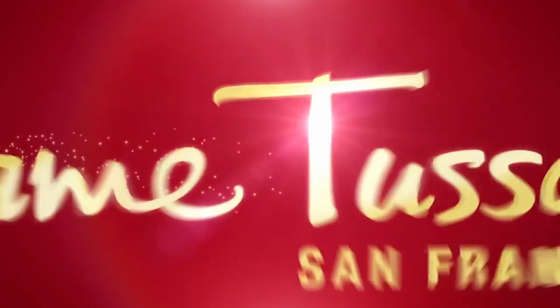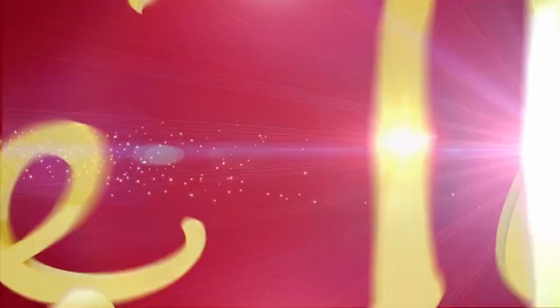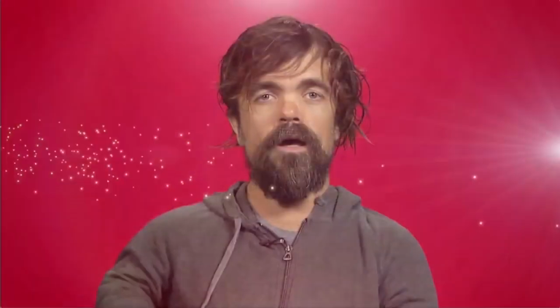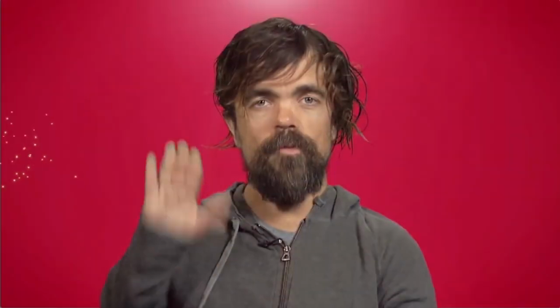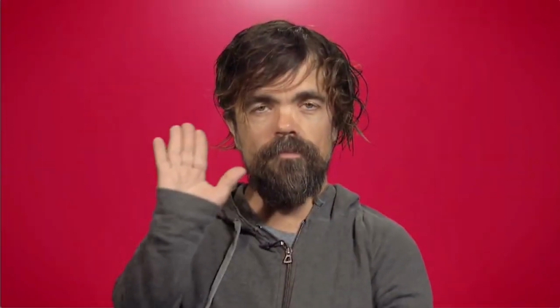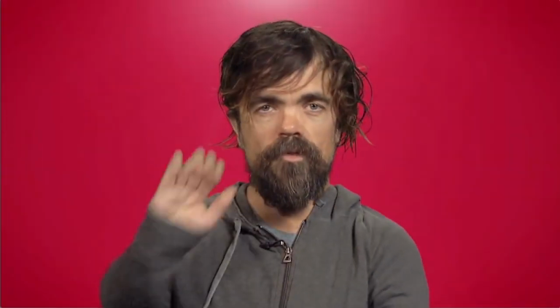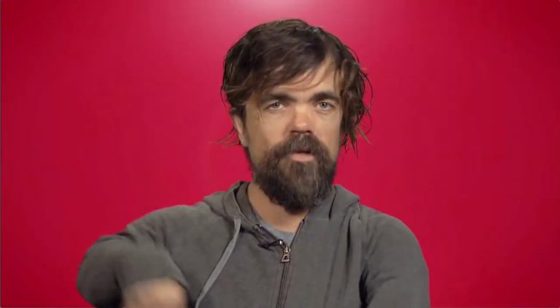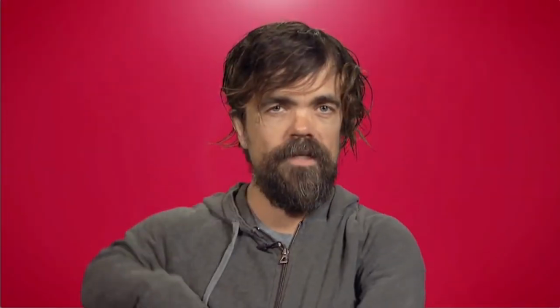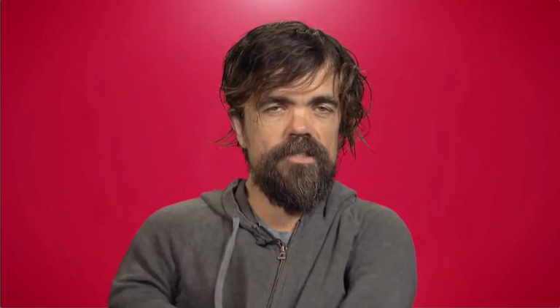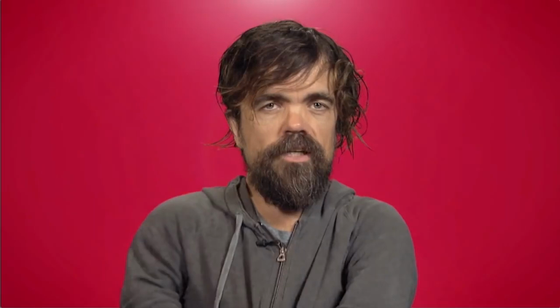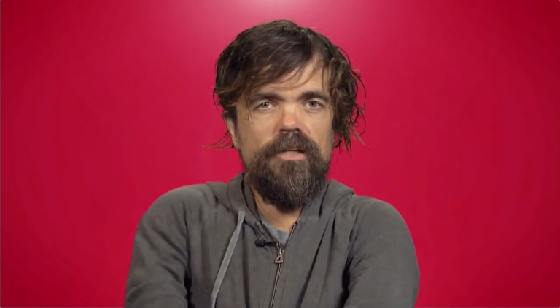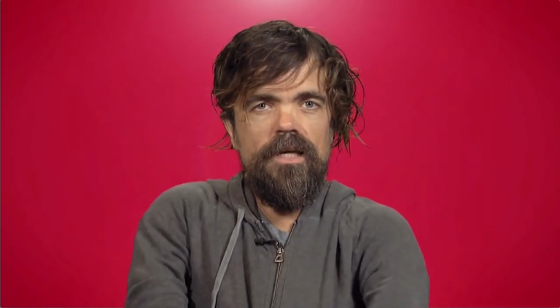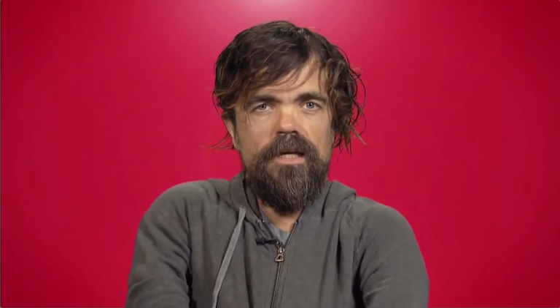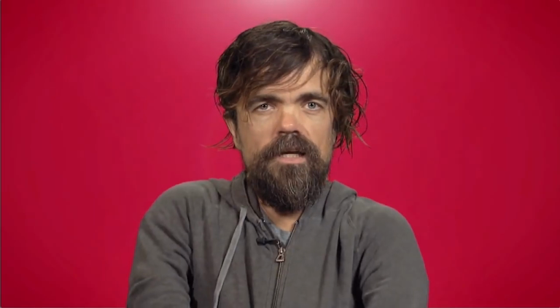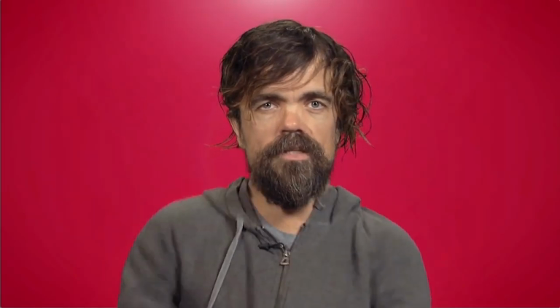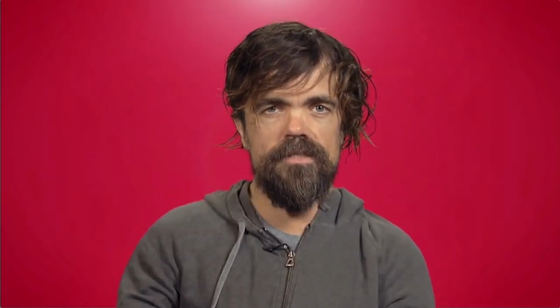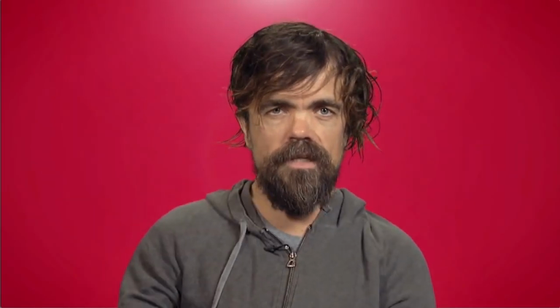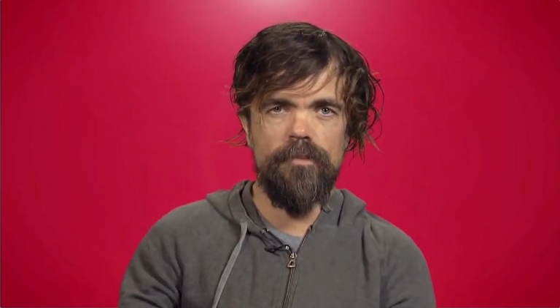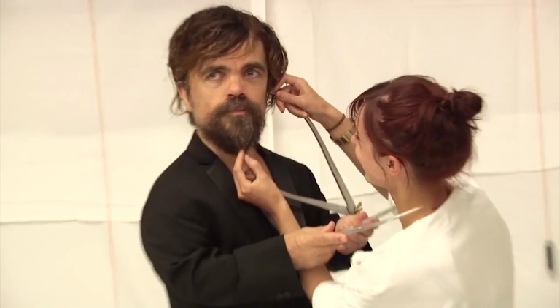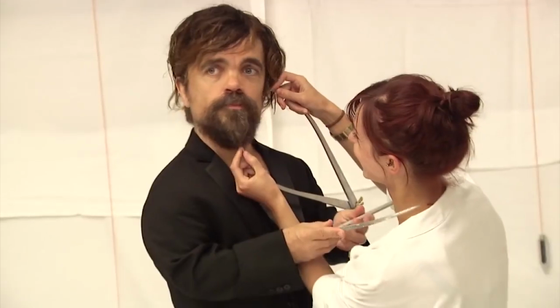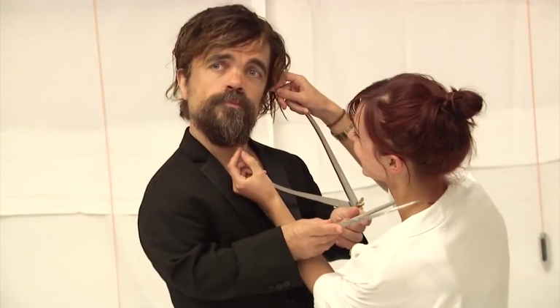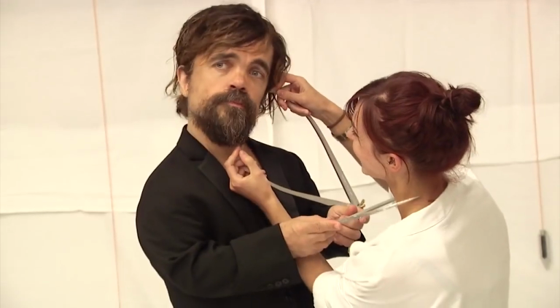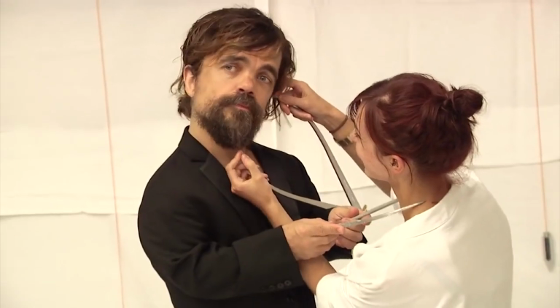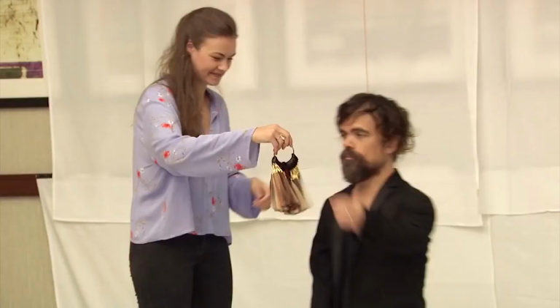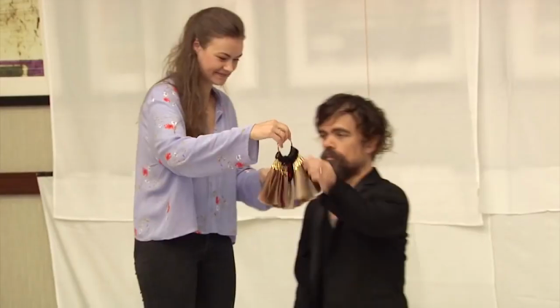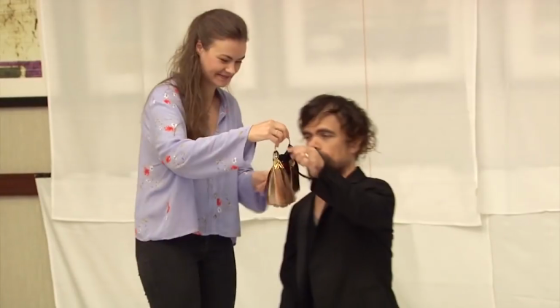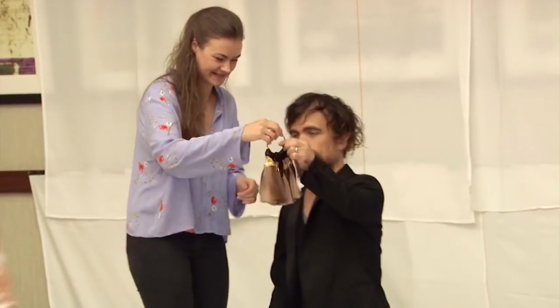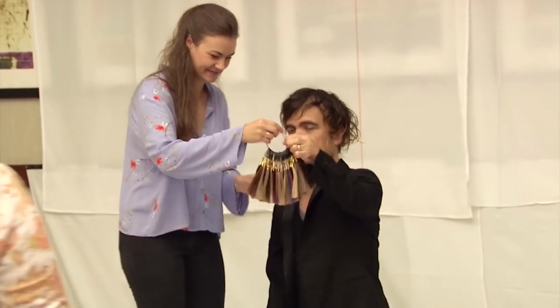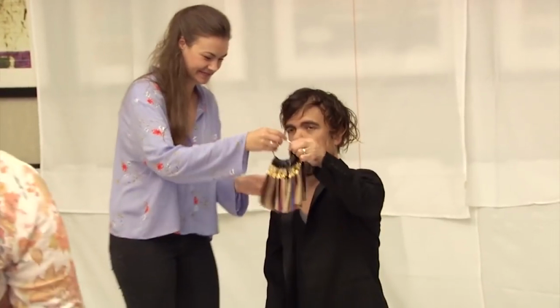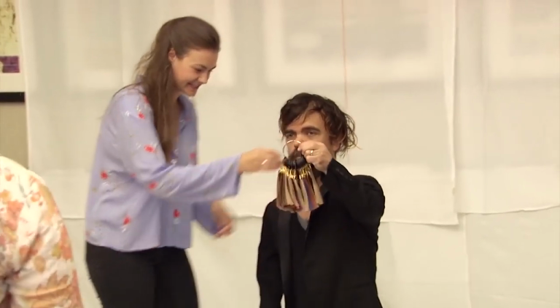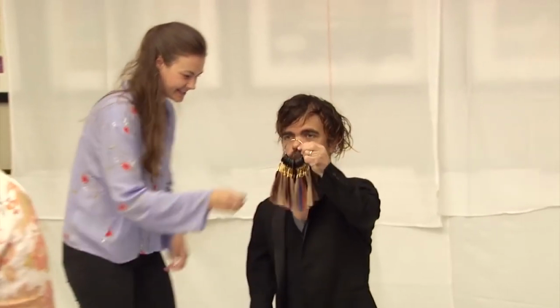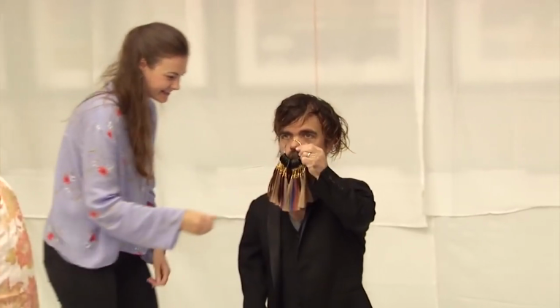Hi everyone, it's Peter Dinklage here. Here is a glimpse of sitting for the wax sculpting.